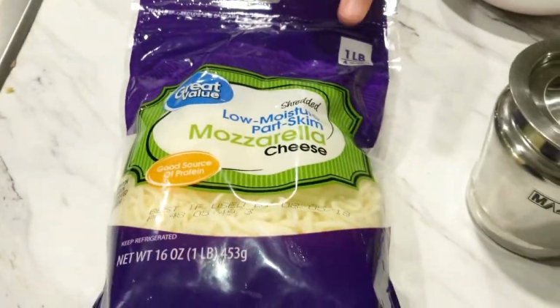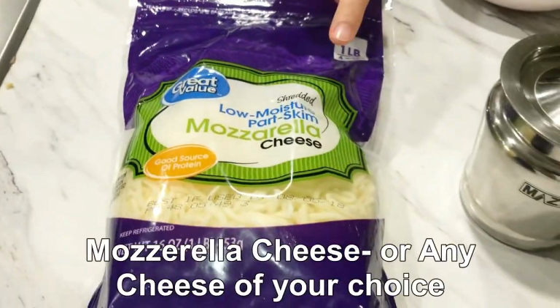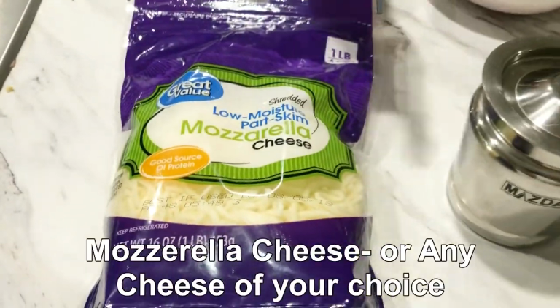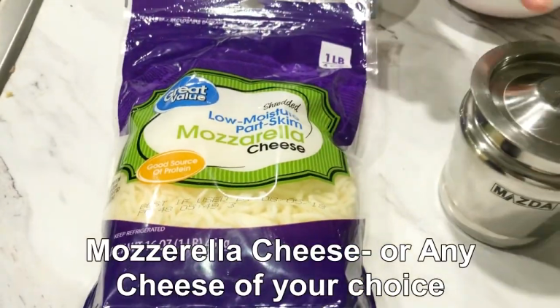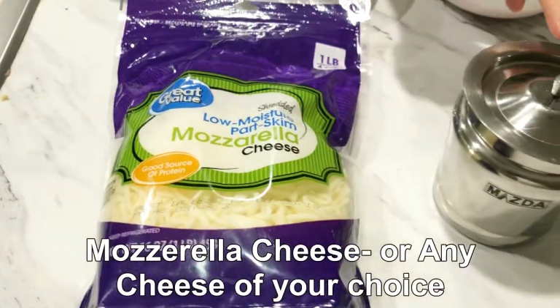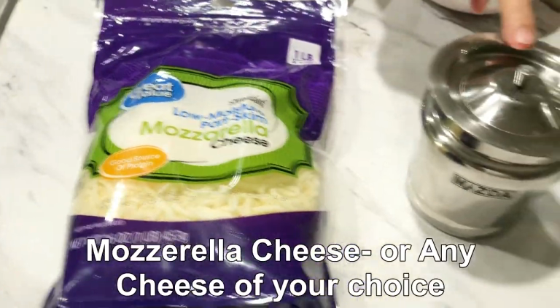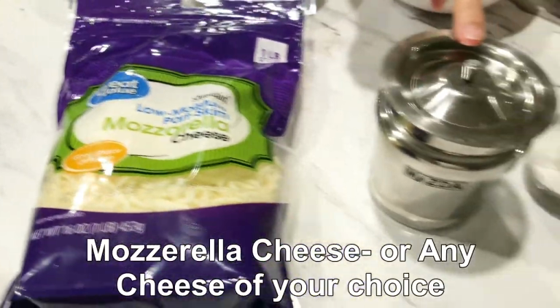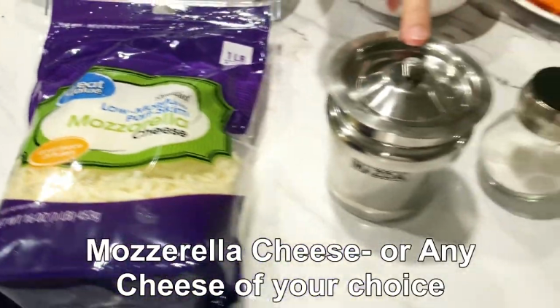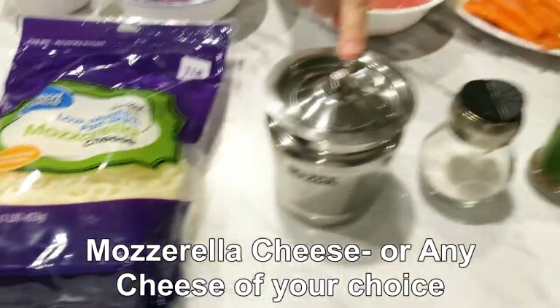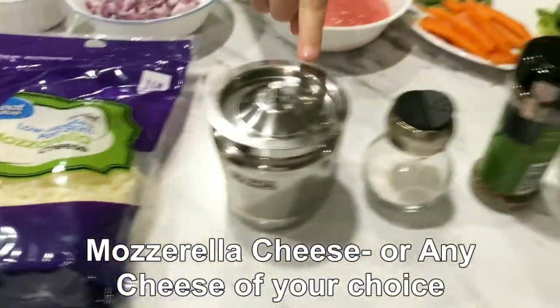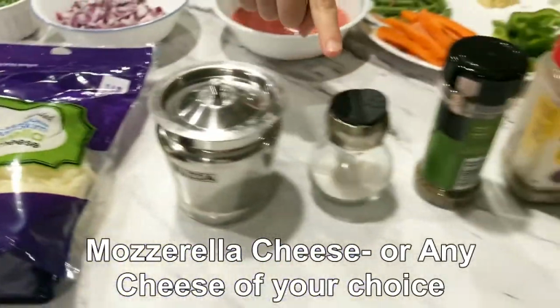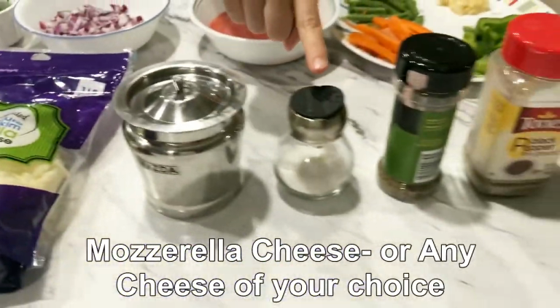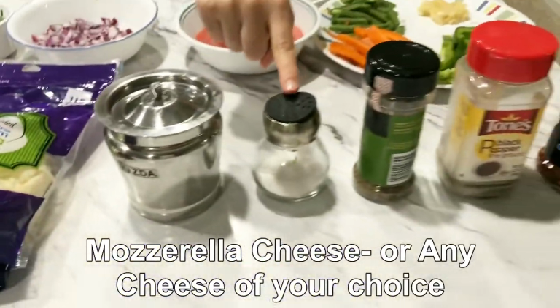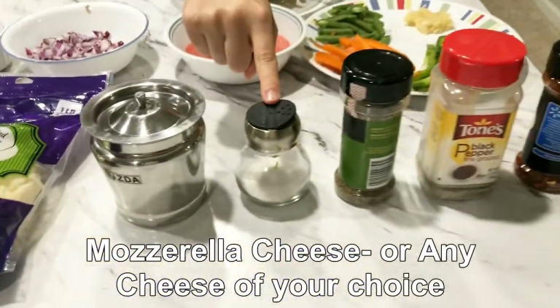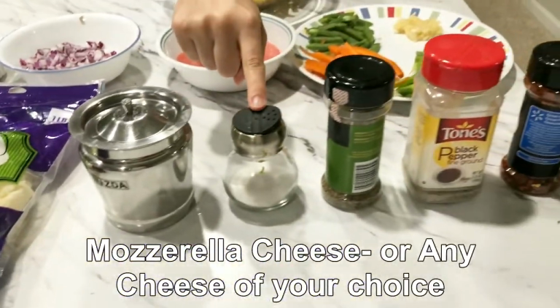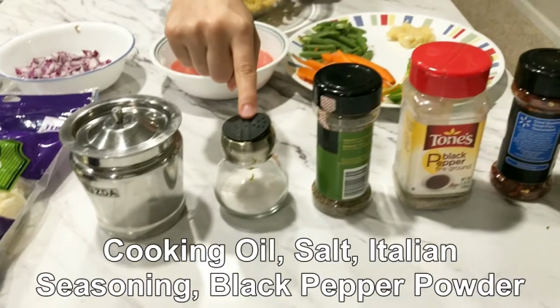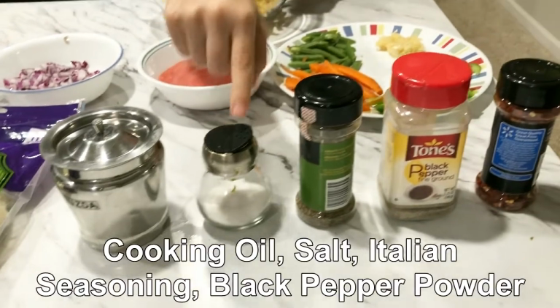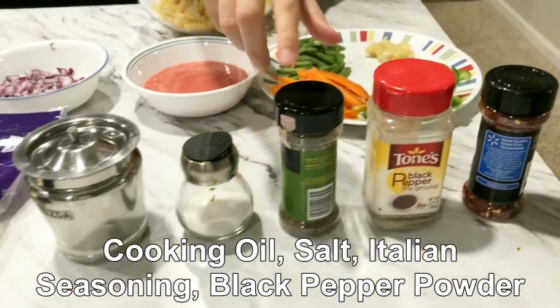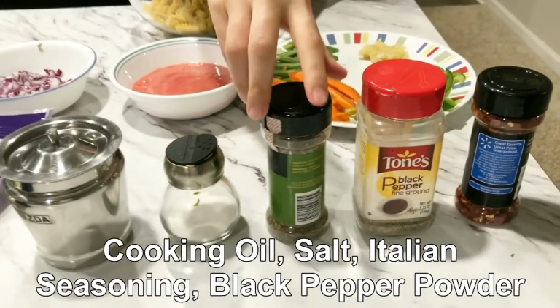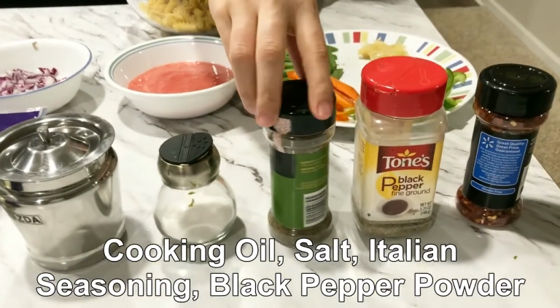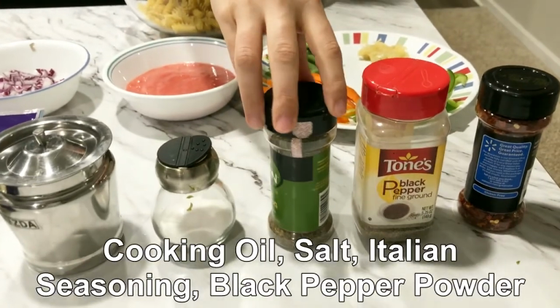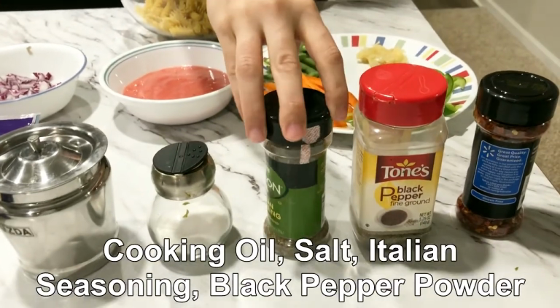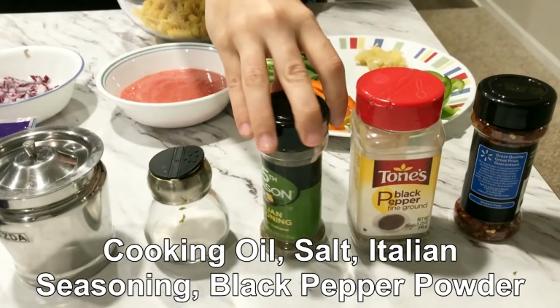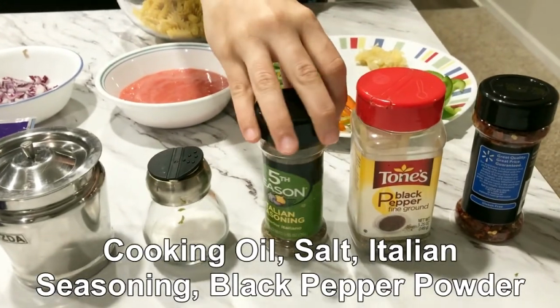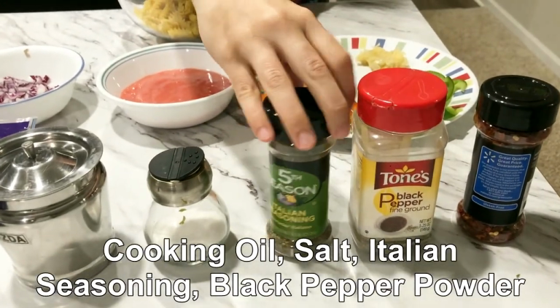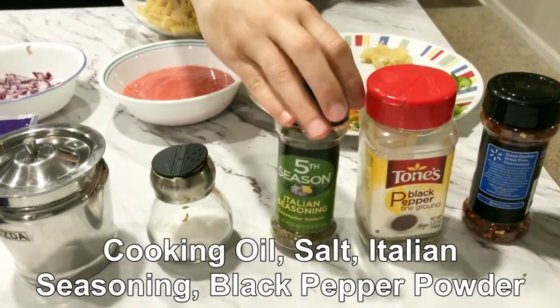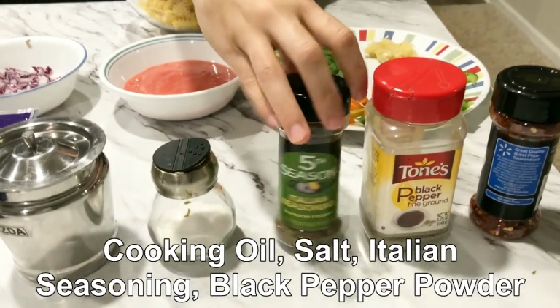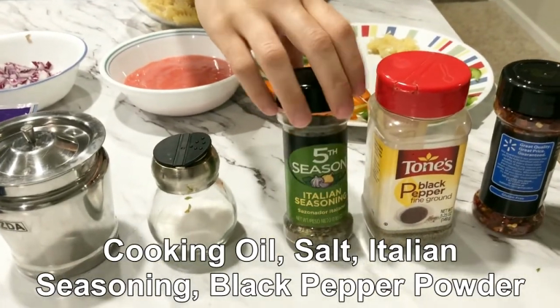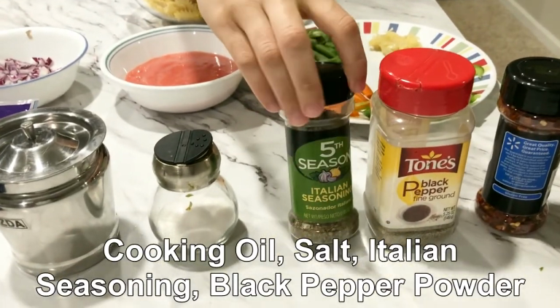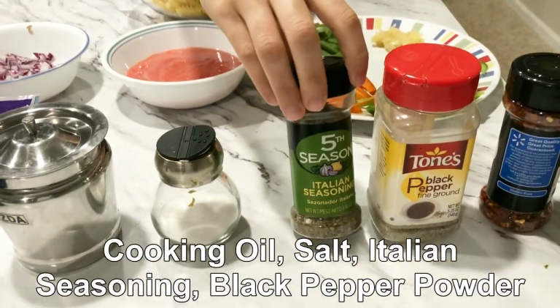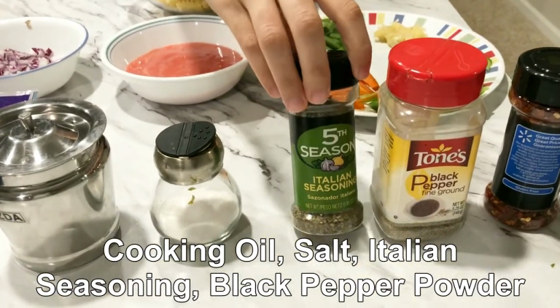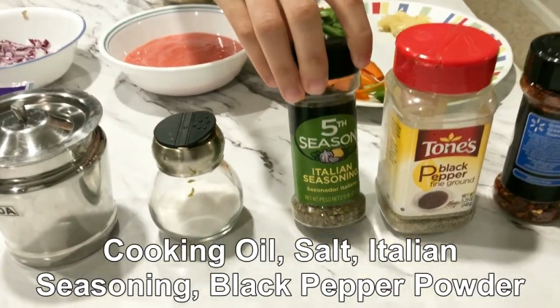There is olive oil — we are using olive oil. Italian seasoning, or mixed herbs.